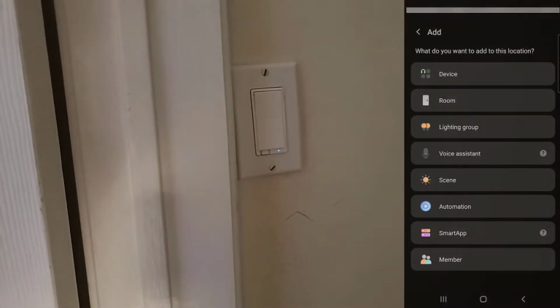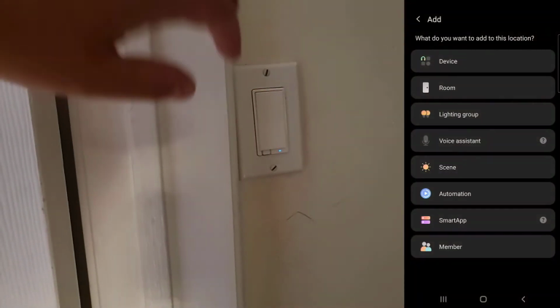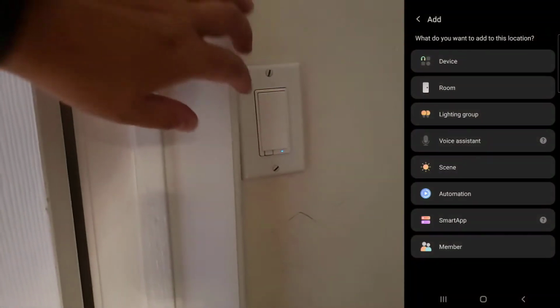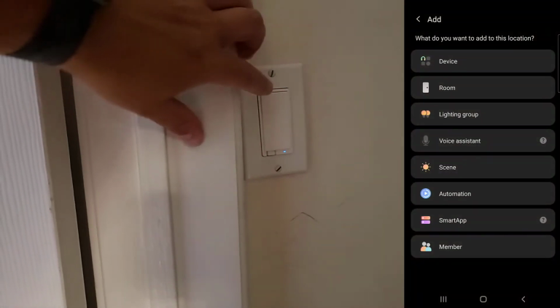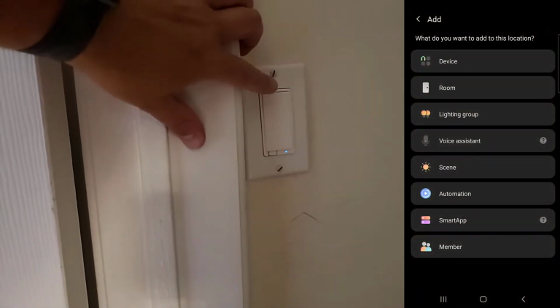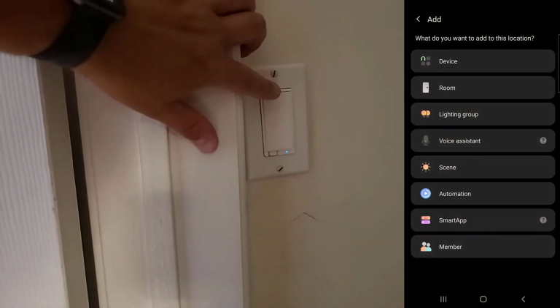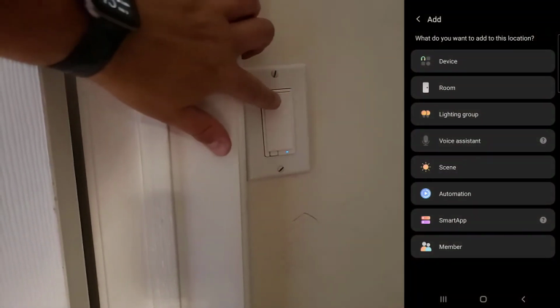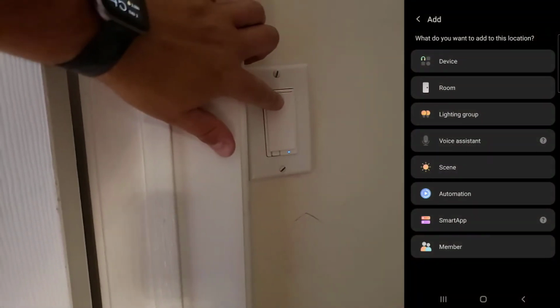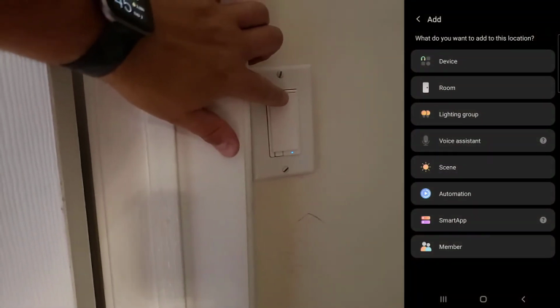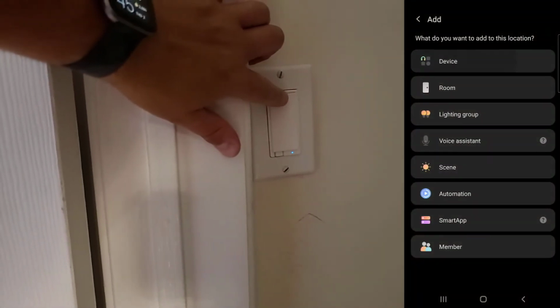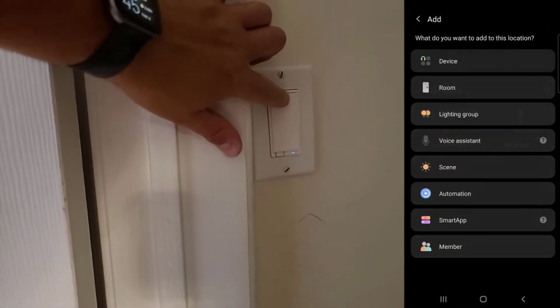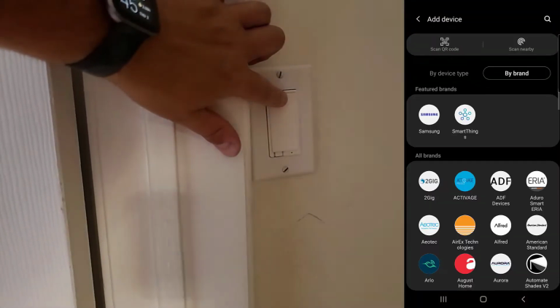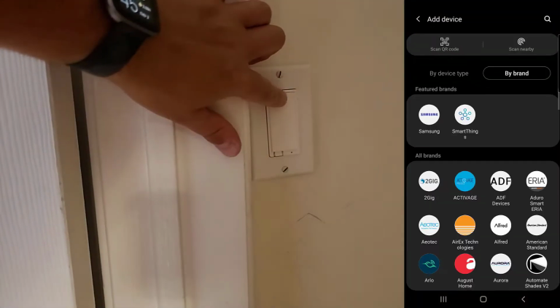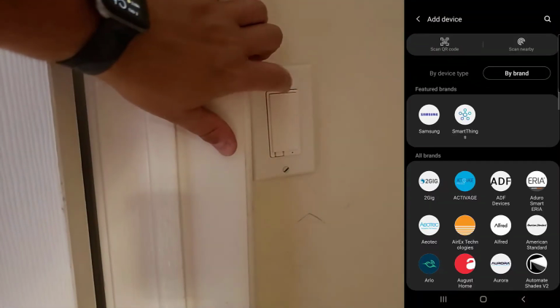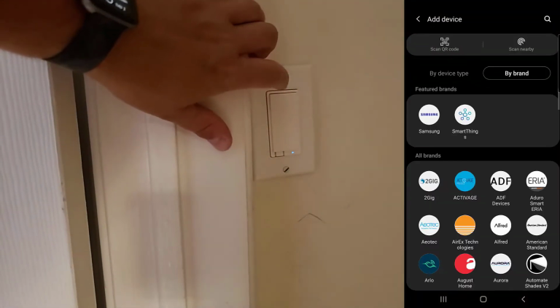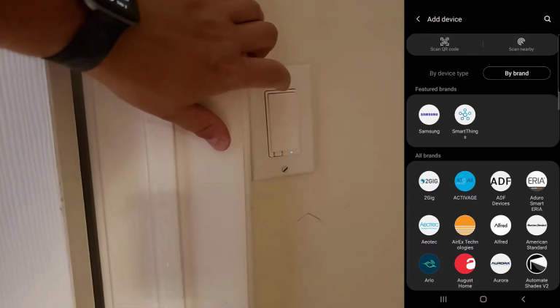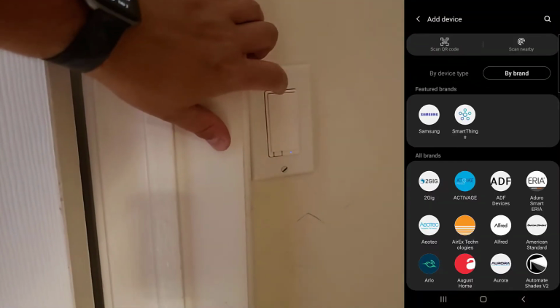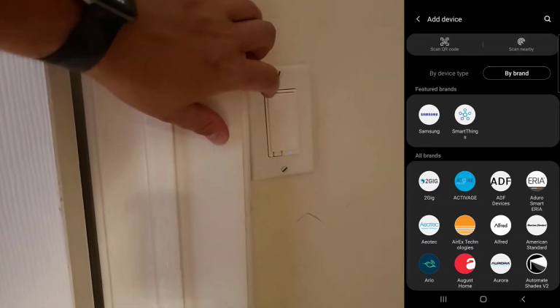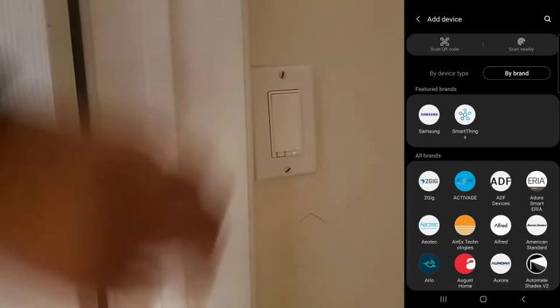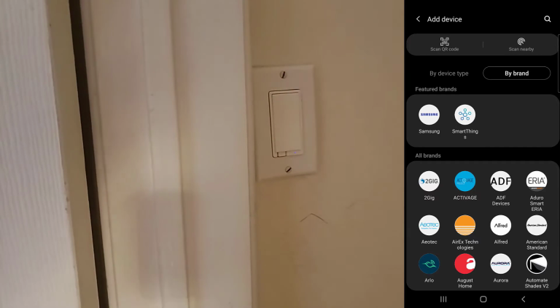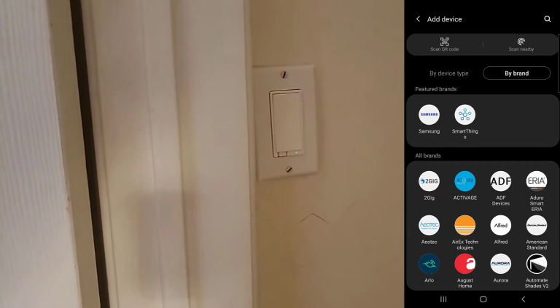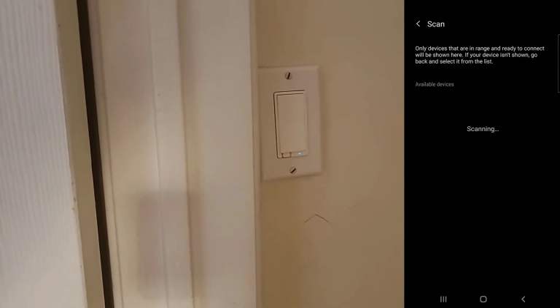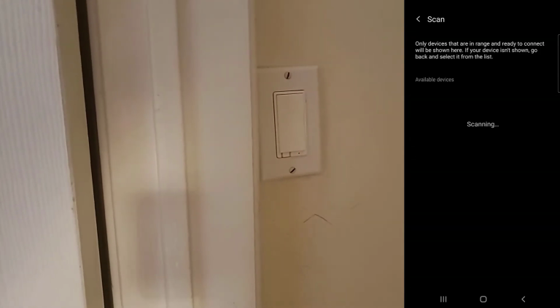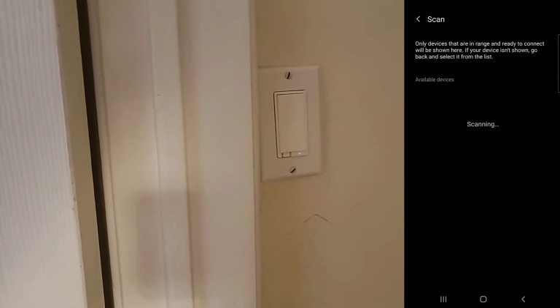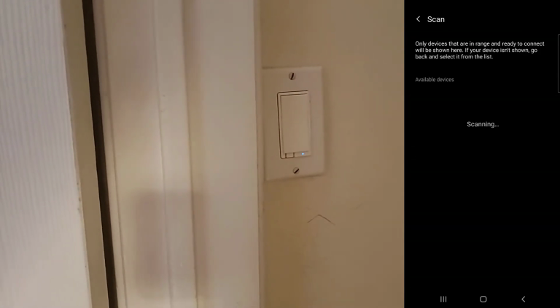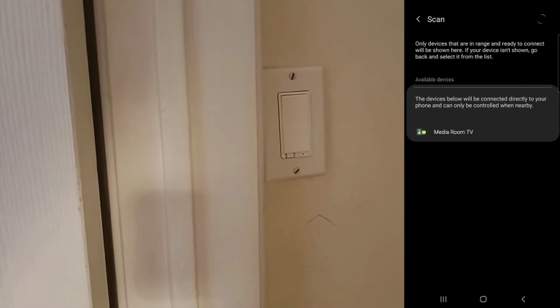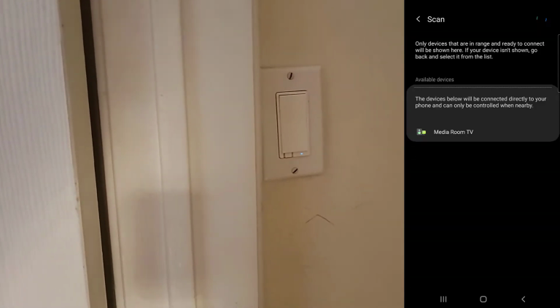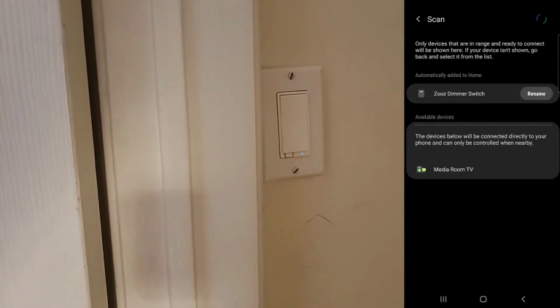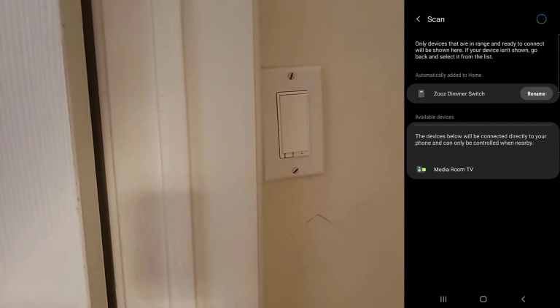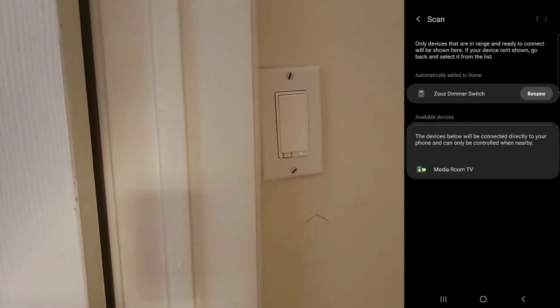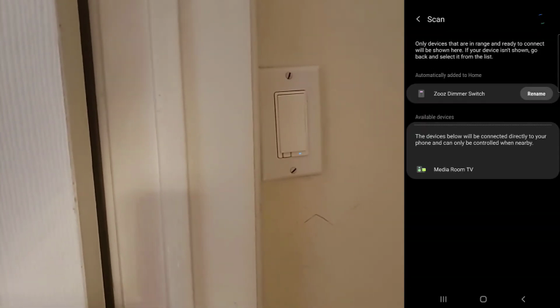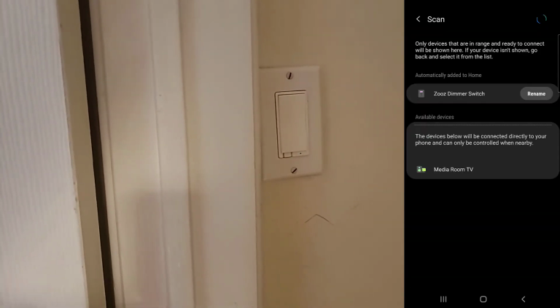To start the pairing process, just triple tap the top toggle. In this demo I'm going to be pairing the switch with my SmartThings hub.